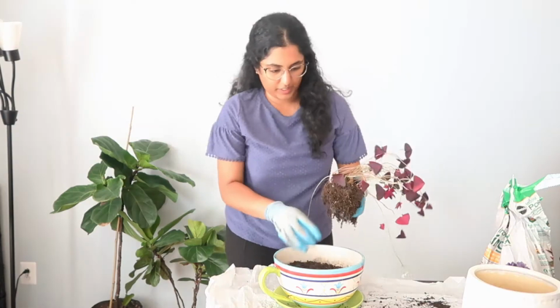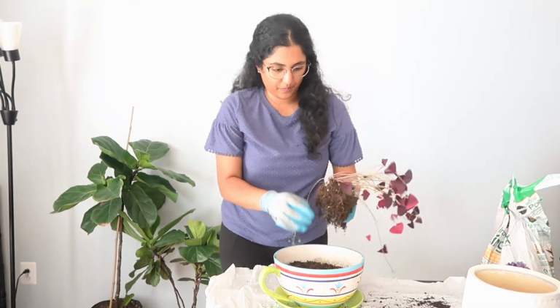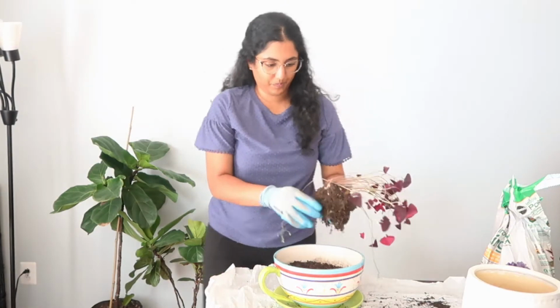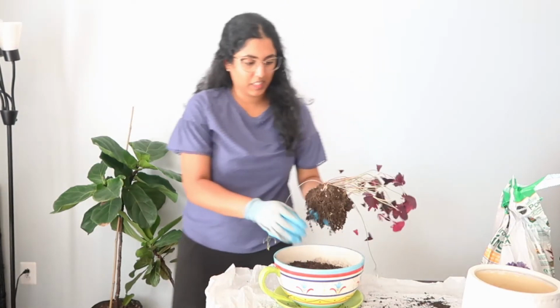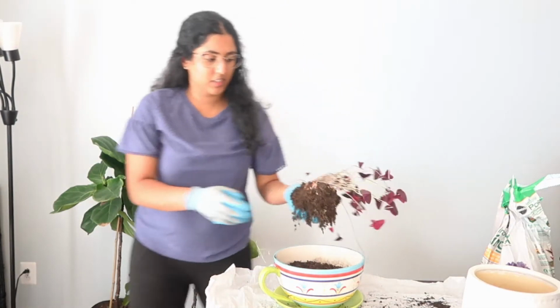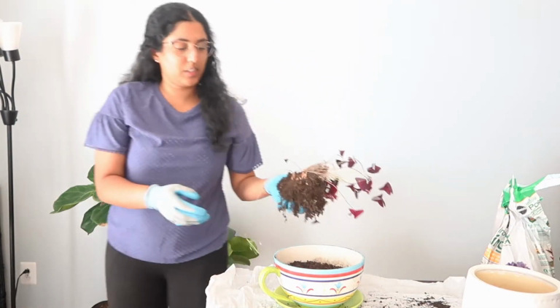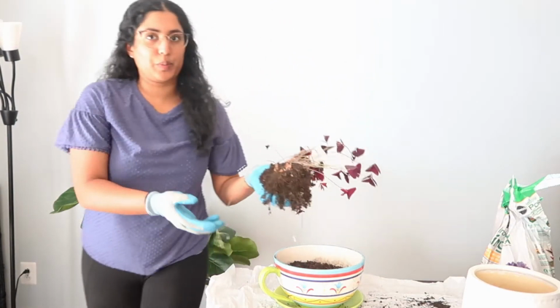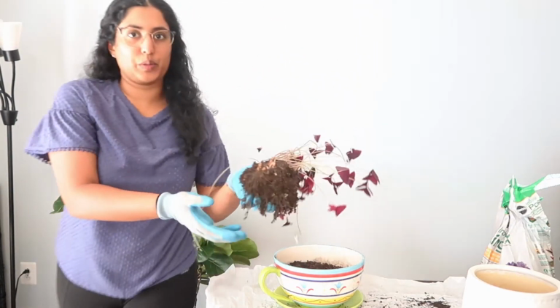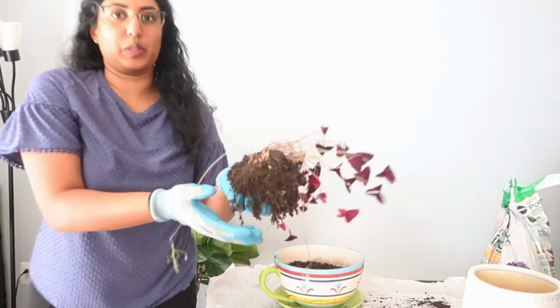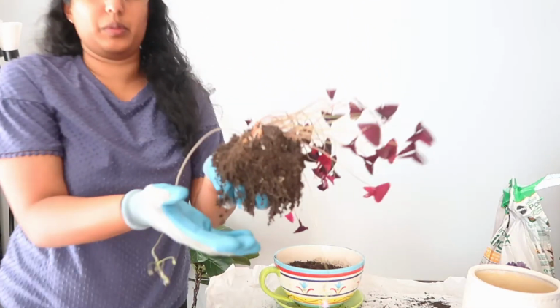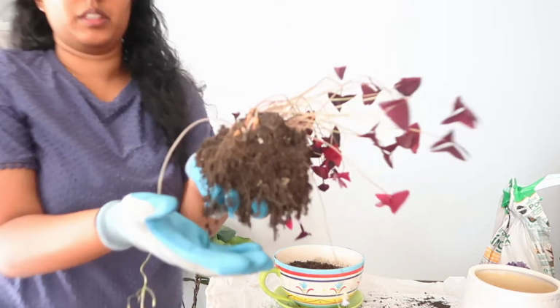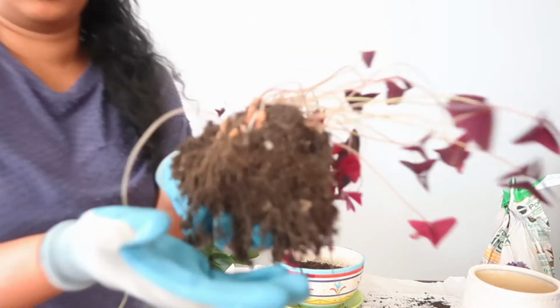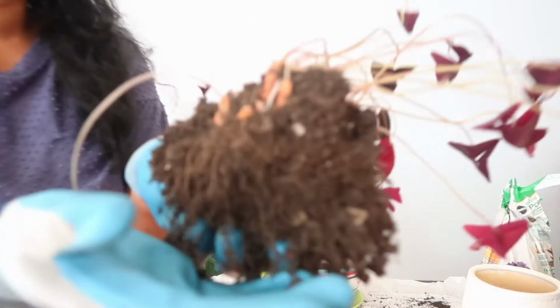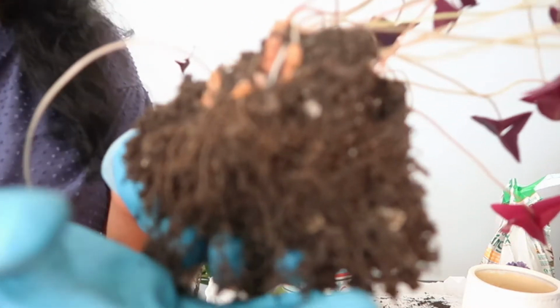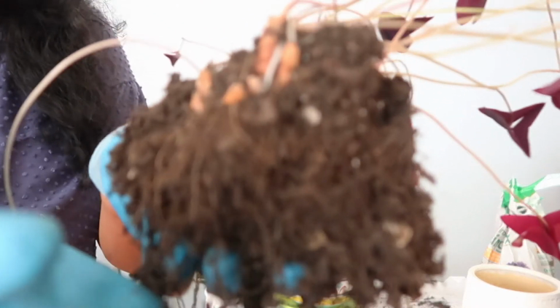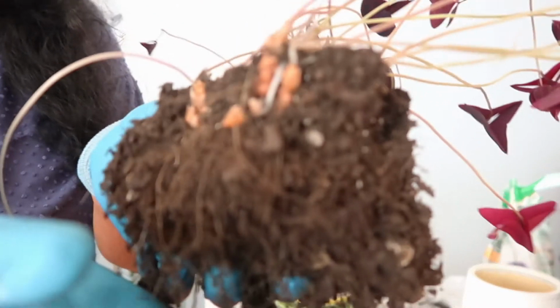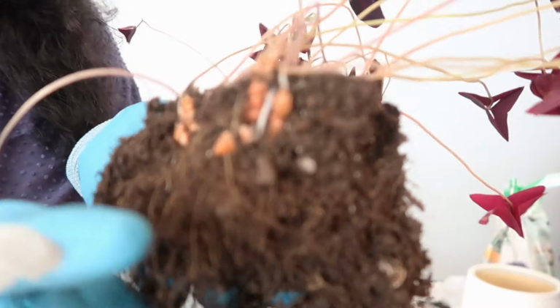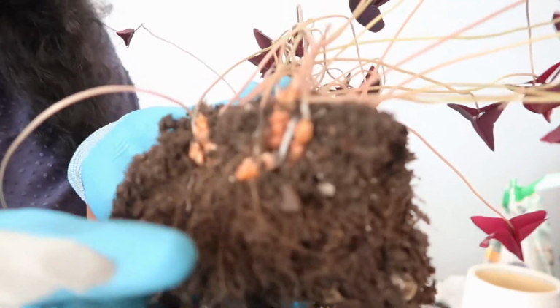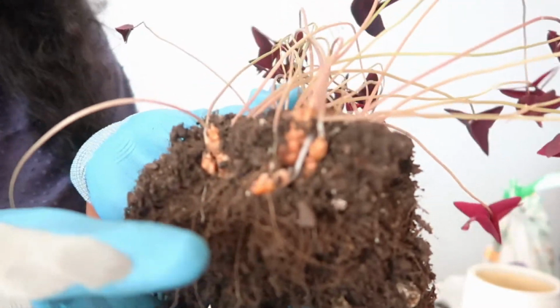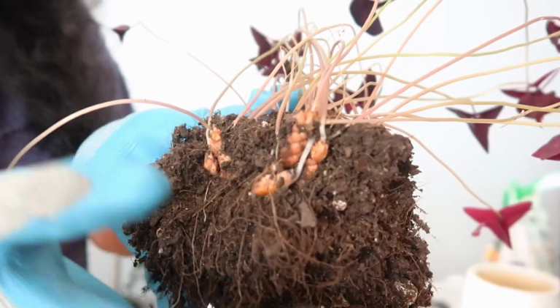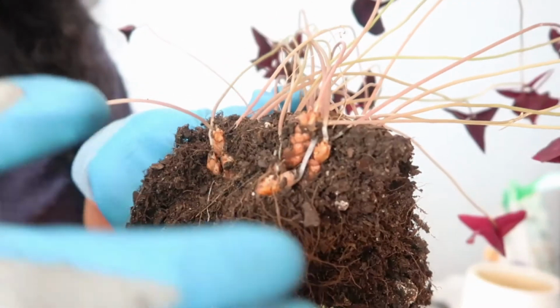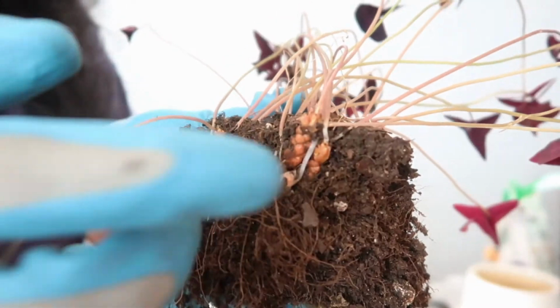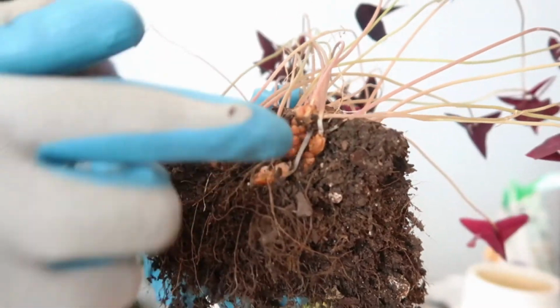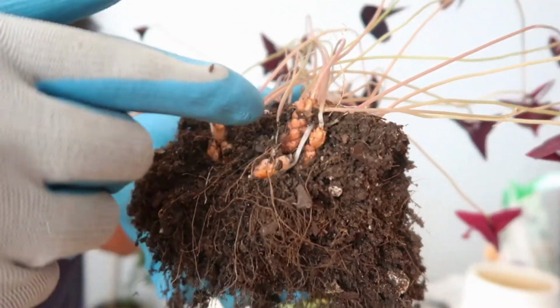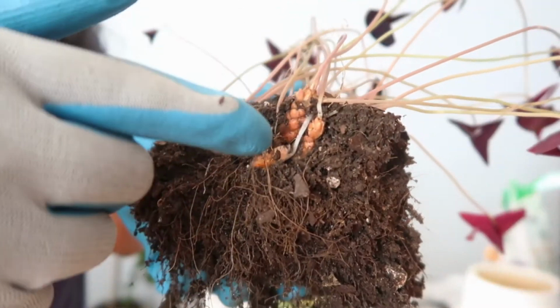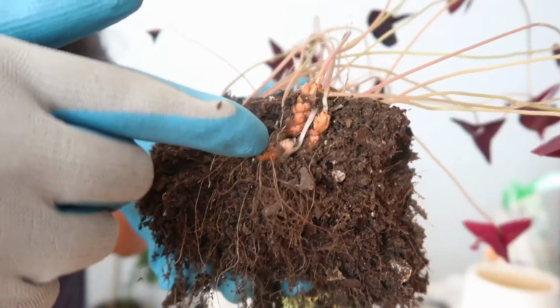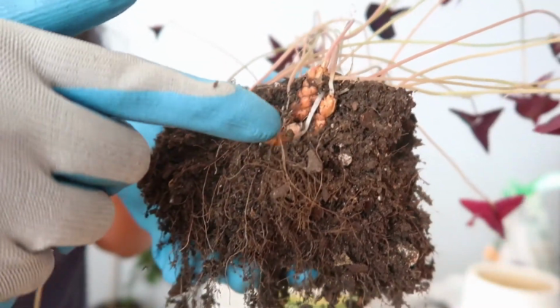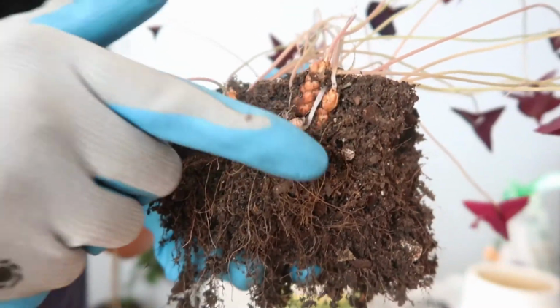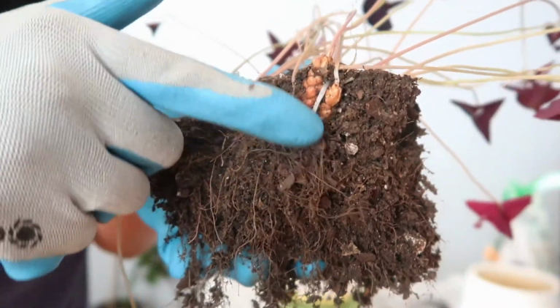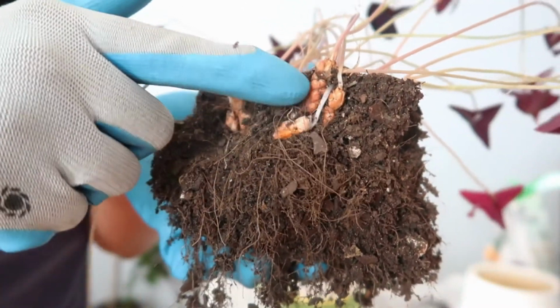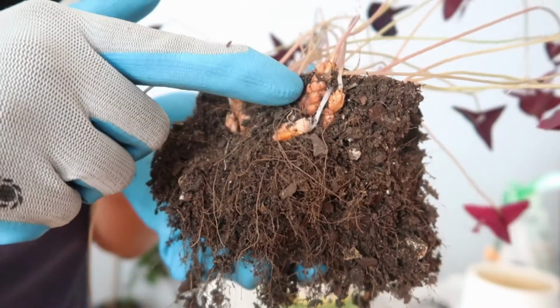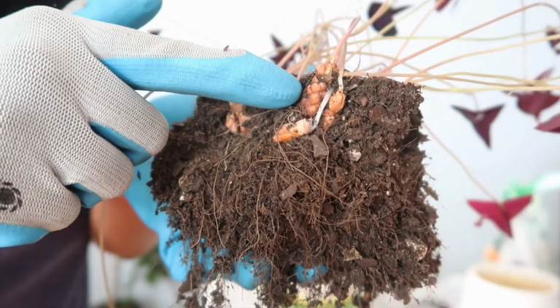Okay, here's a little bit of the bulb so you can see how that looks. Look at that right there — this is the bulb.